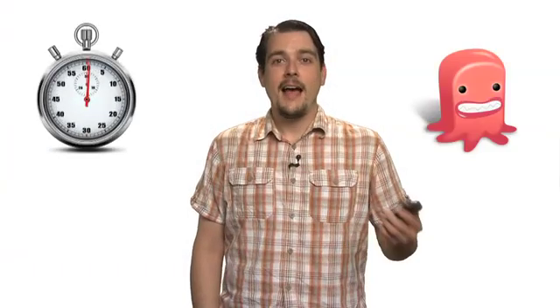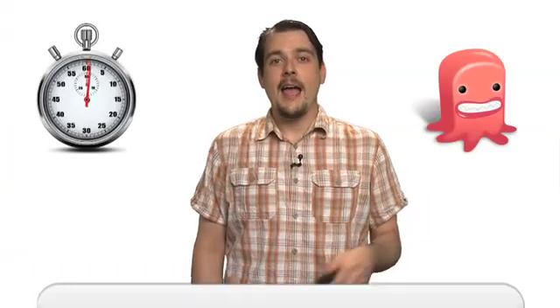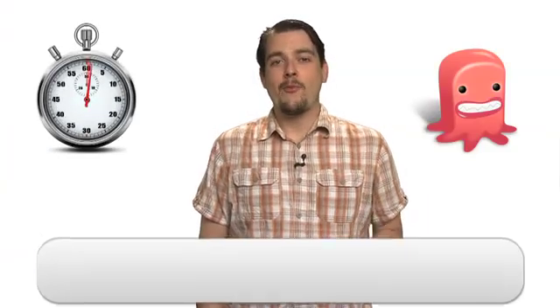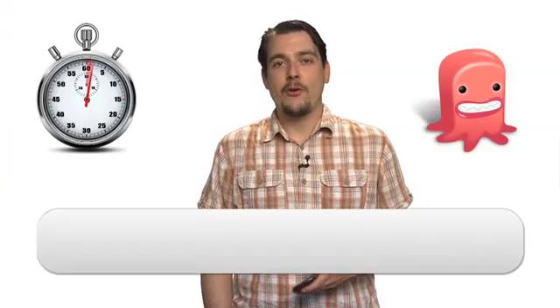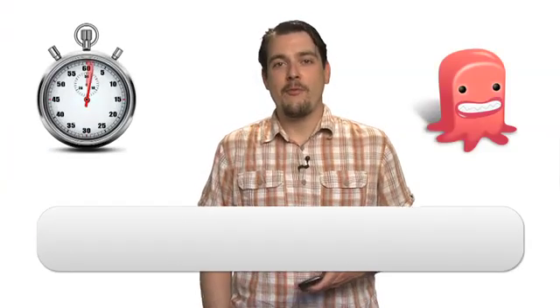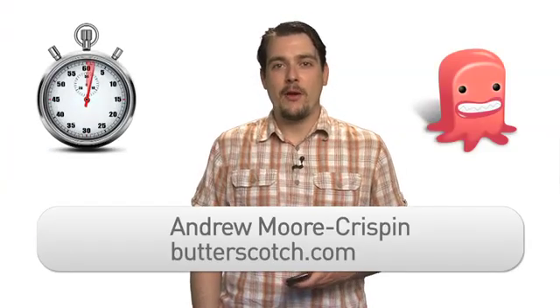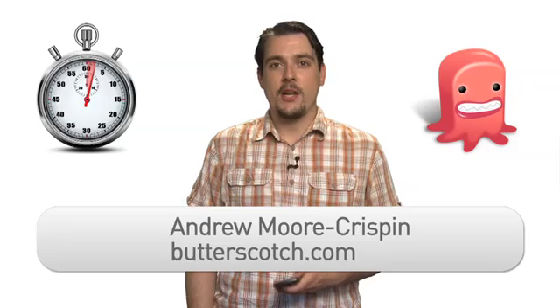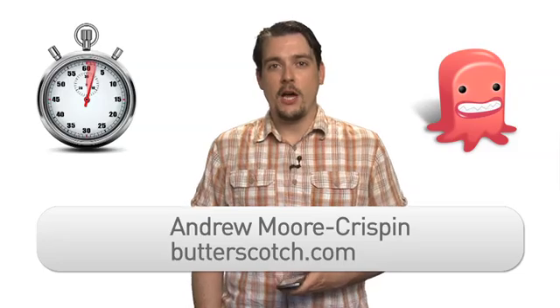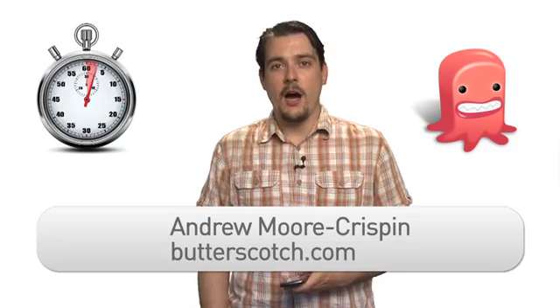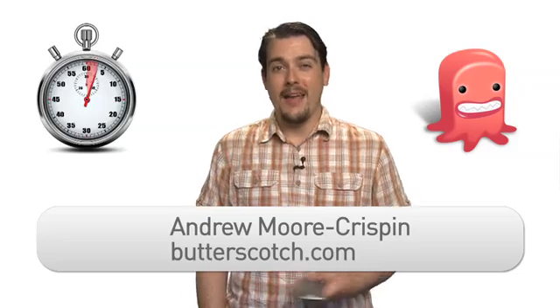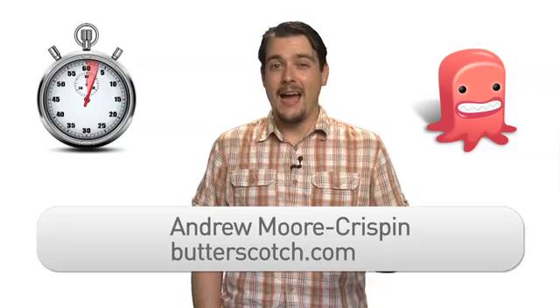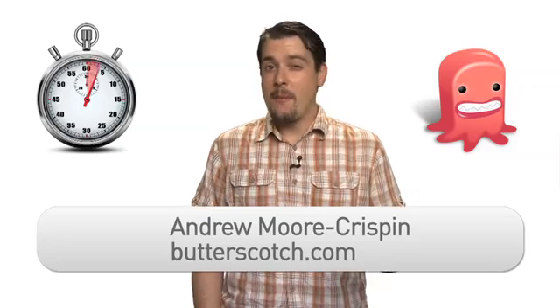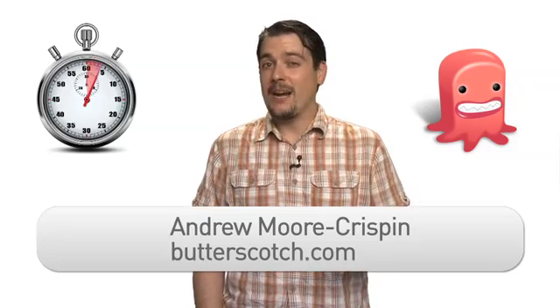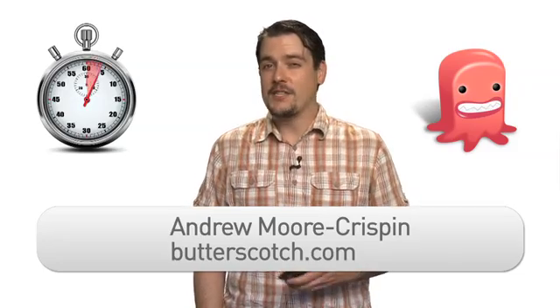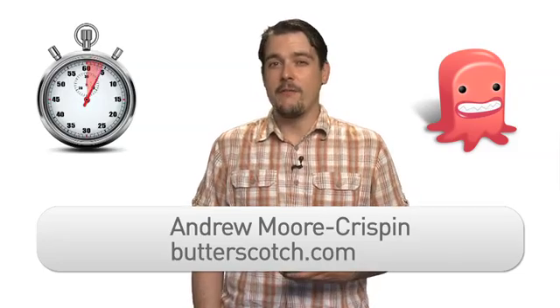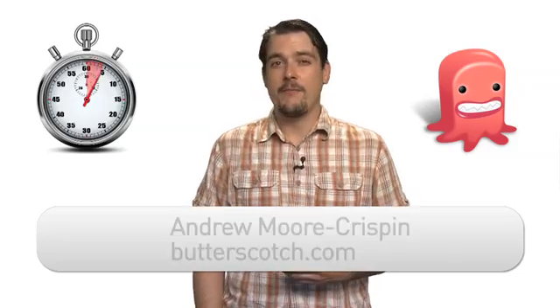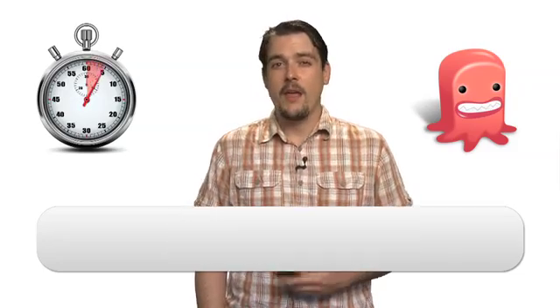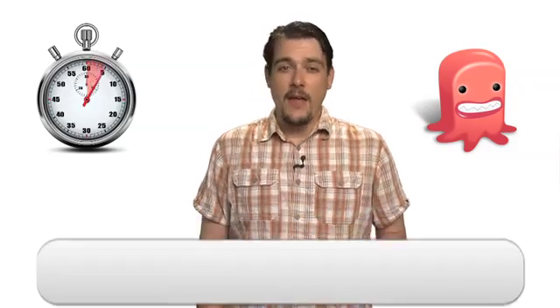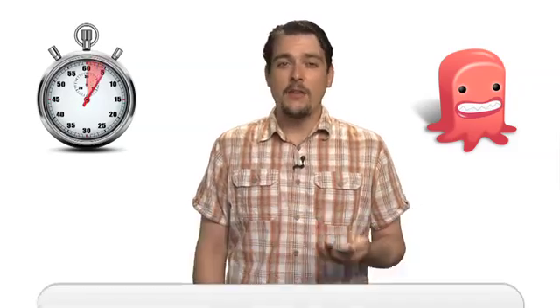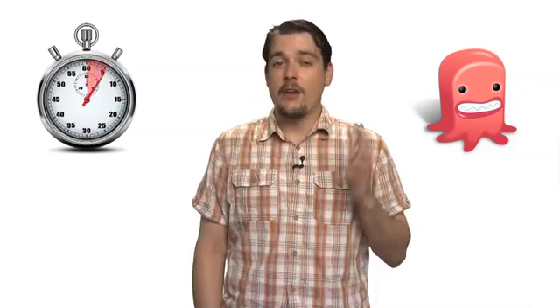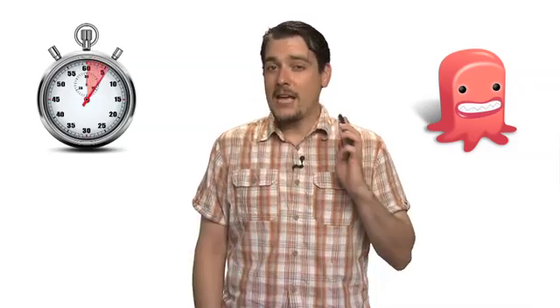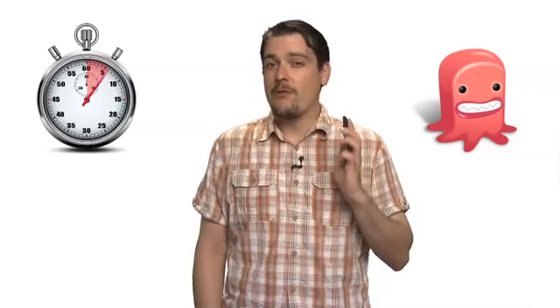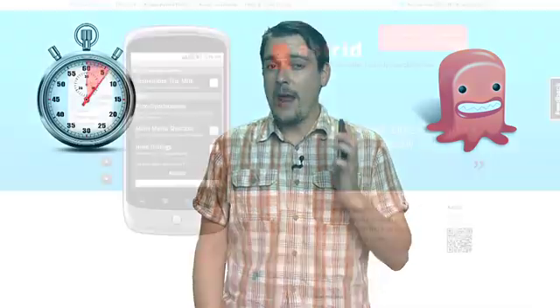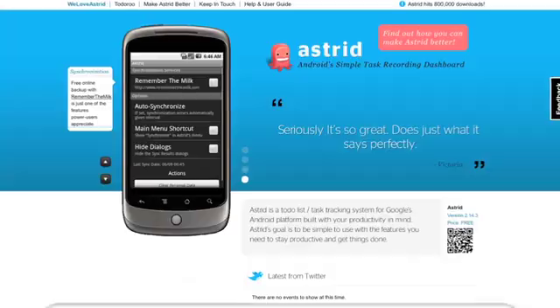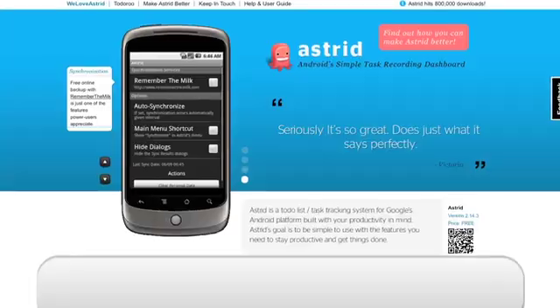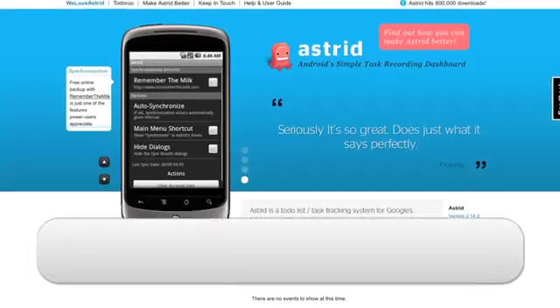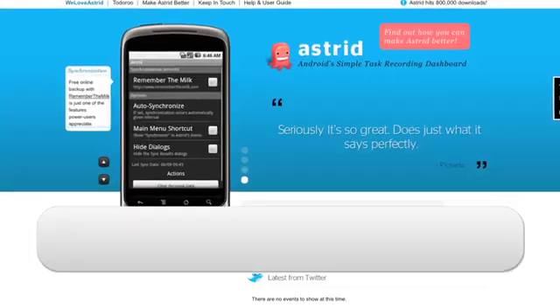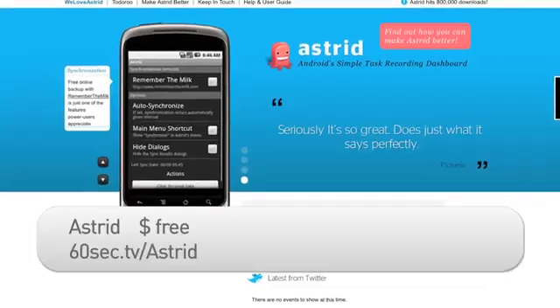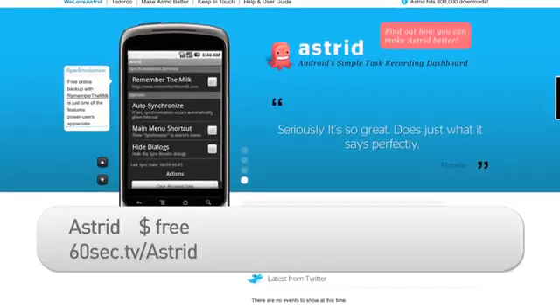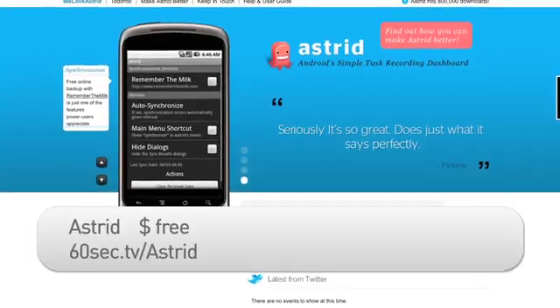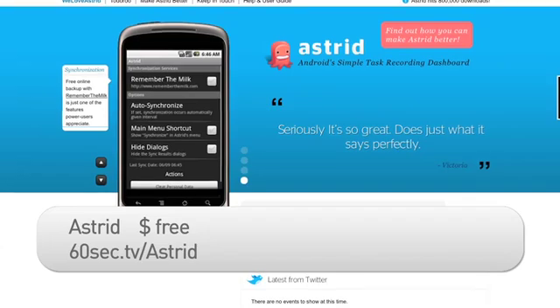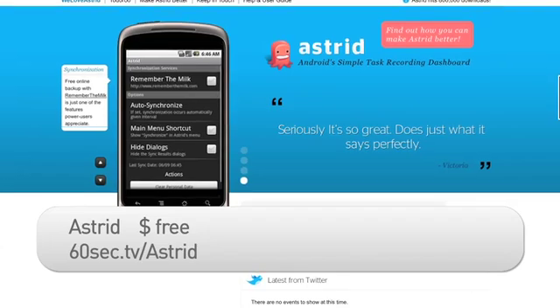Hi, I'm Andrew Moore Crispin from Butterscotch.com, and I have a memory like a sieve. Thankfully, I've got Astrid for Android to keep me on track and on top of my to-do list.